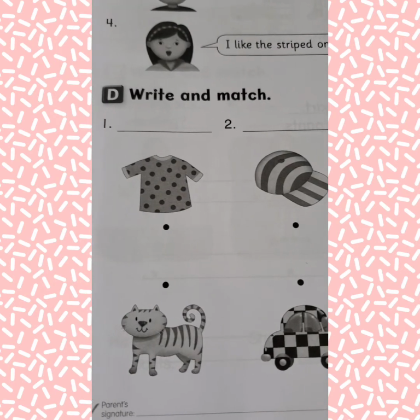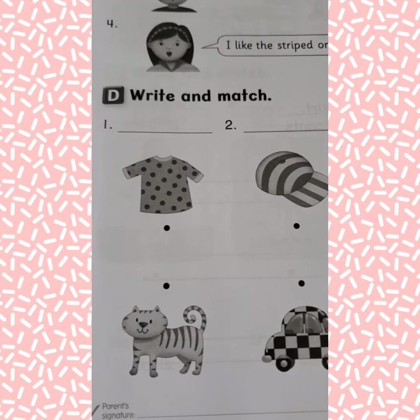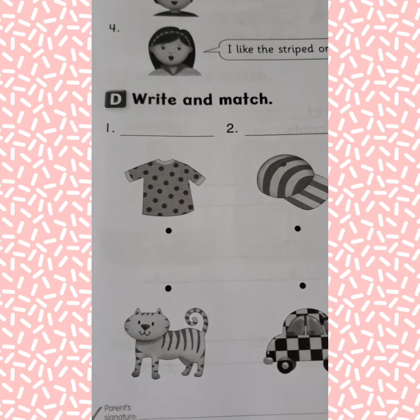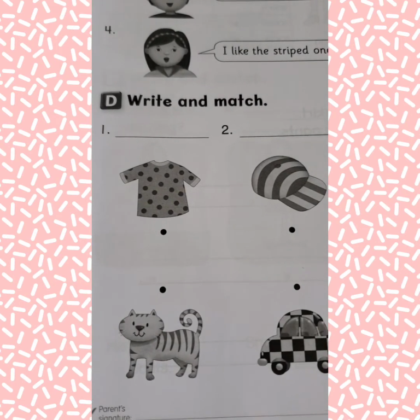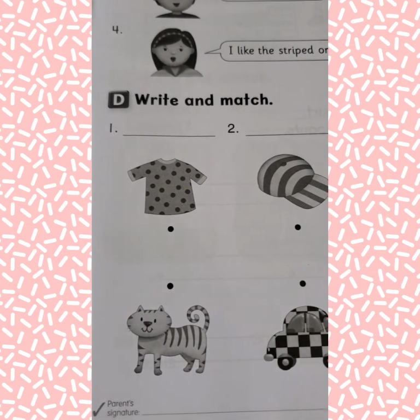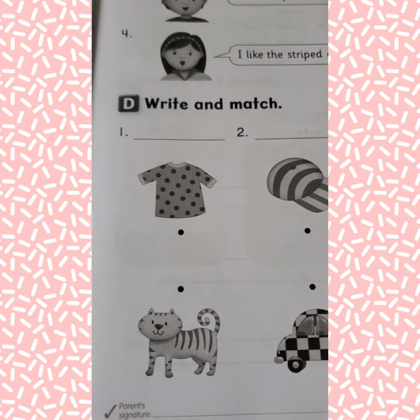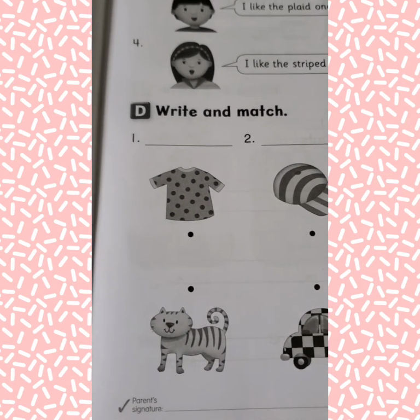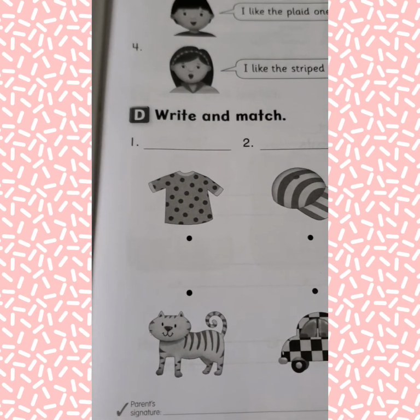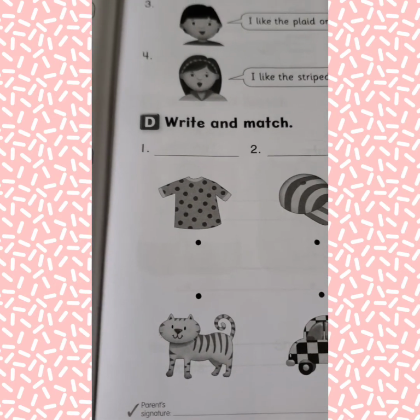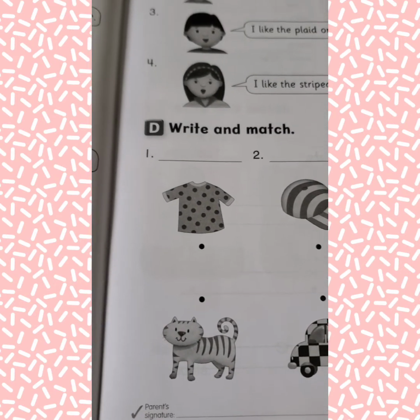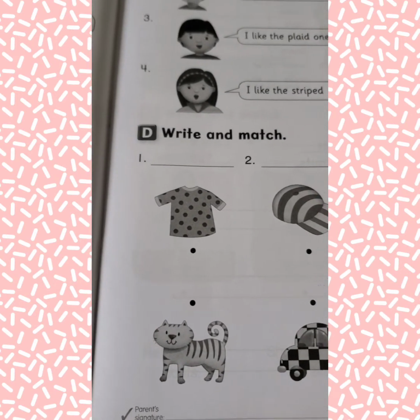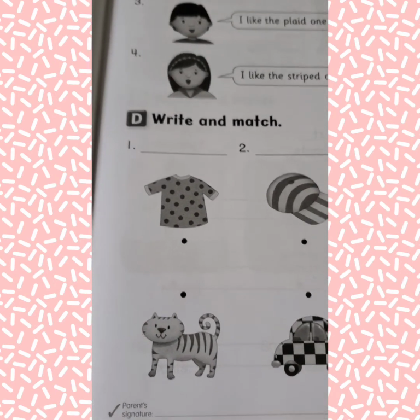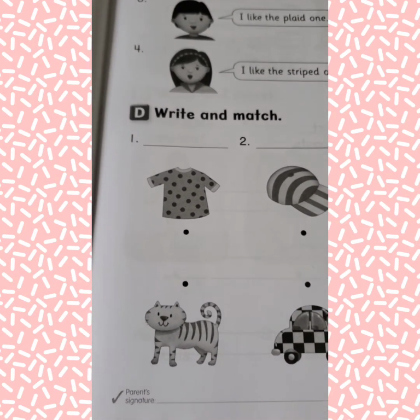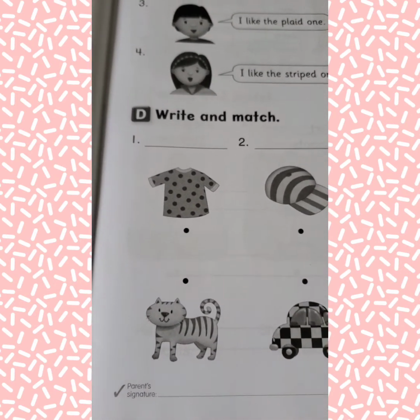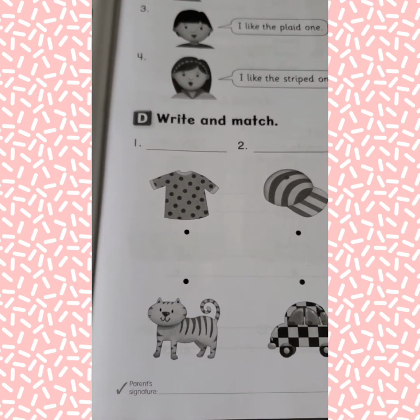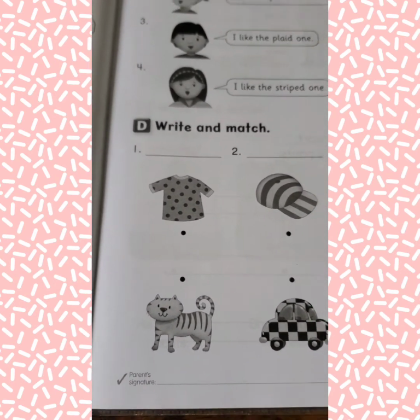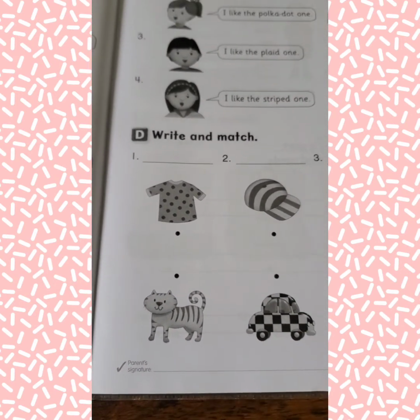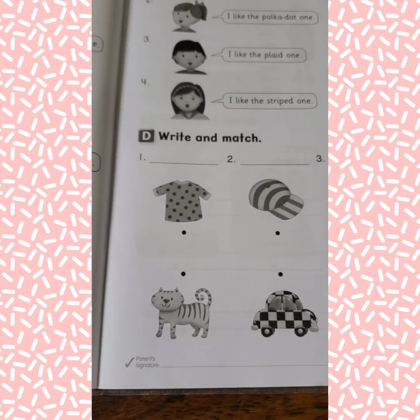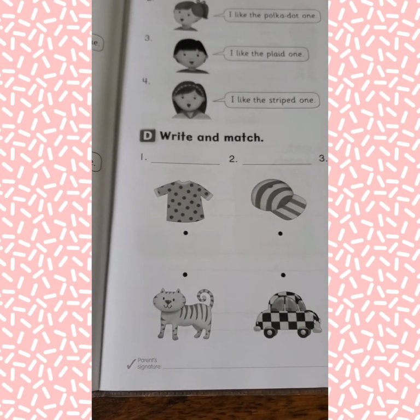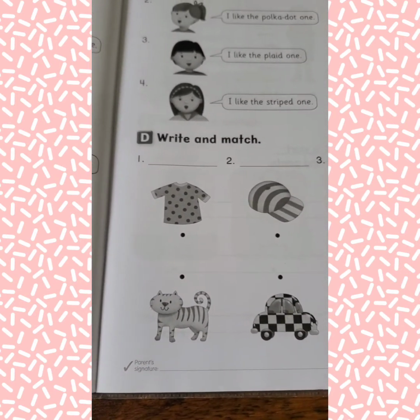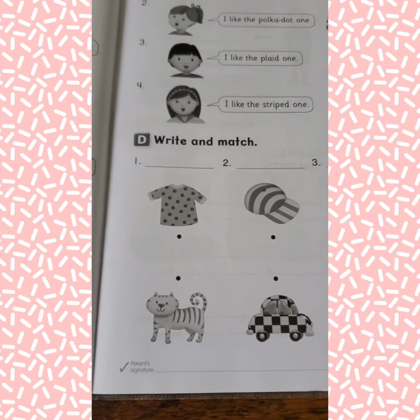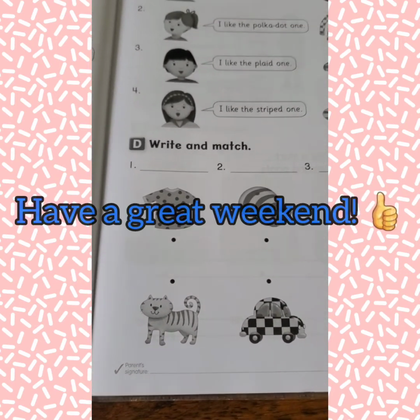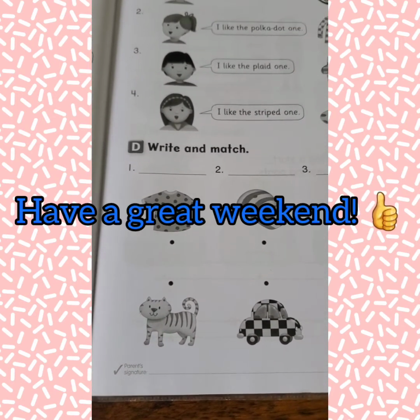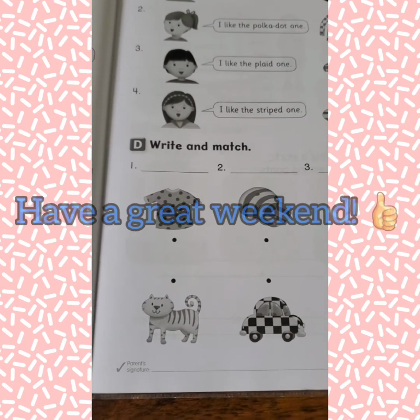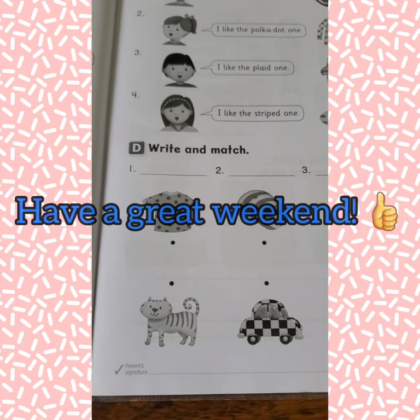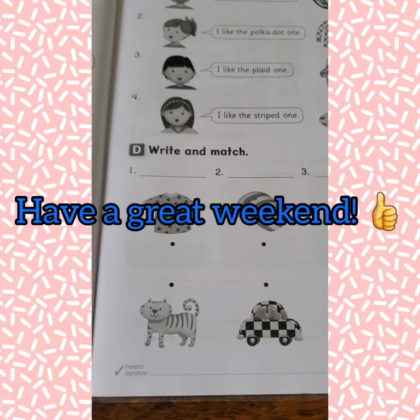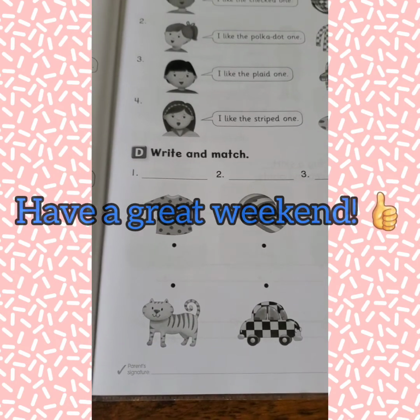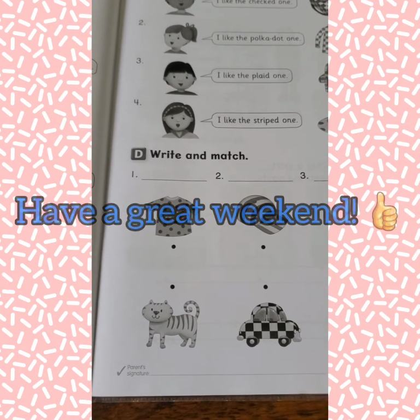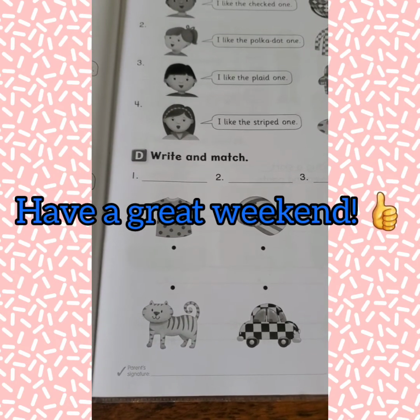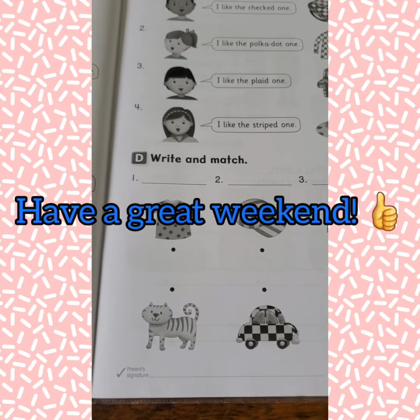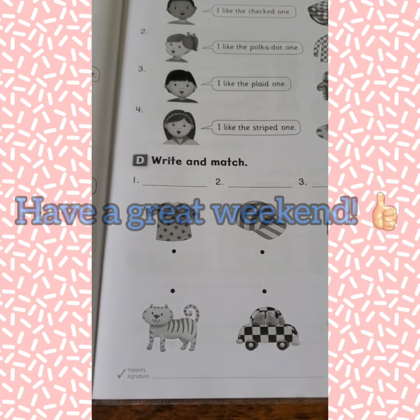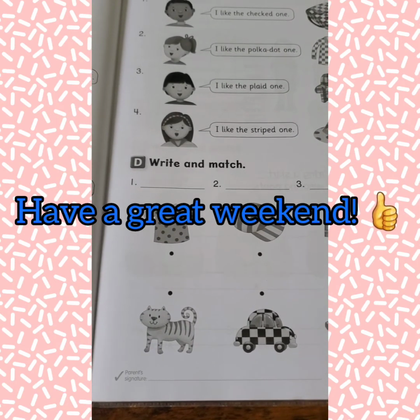I hope you all do something fun this weekend. Have a great day, bye bye!